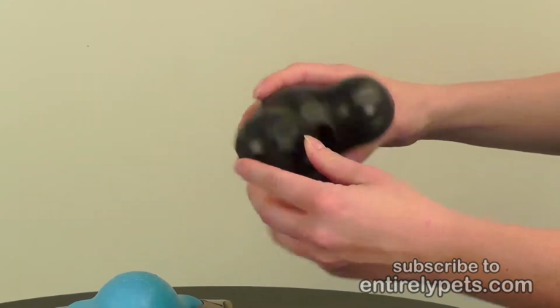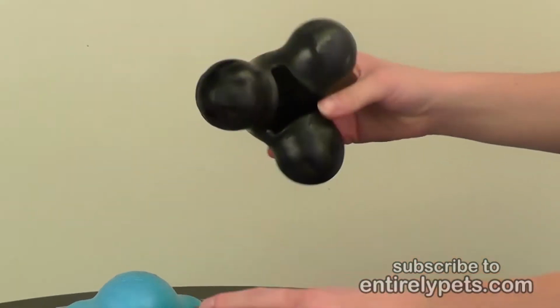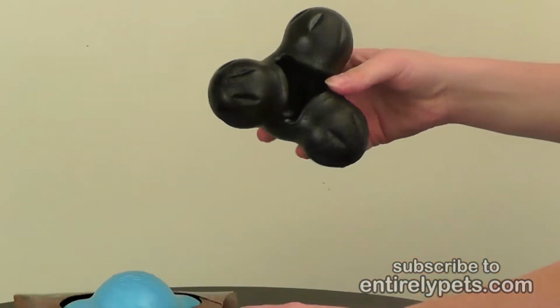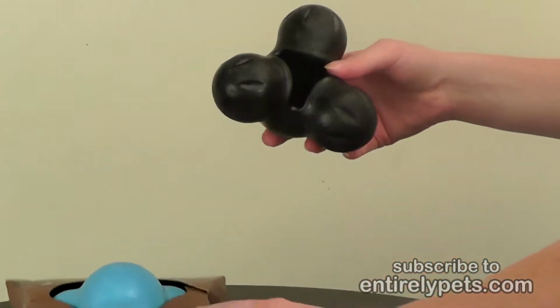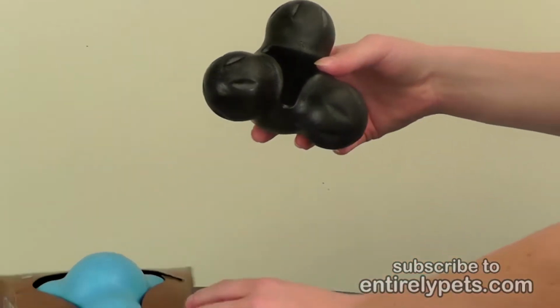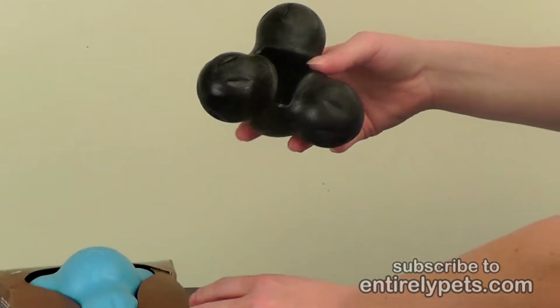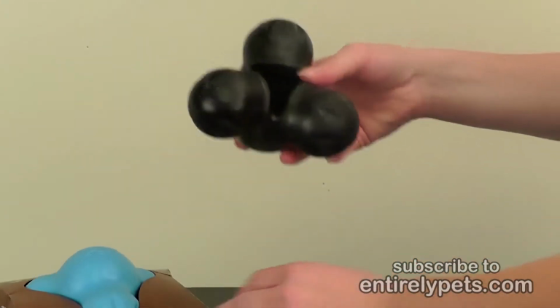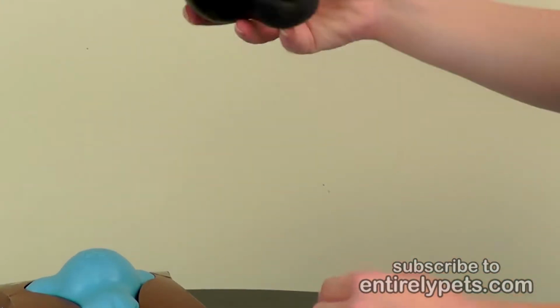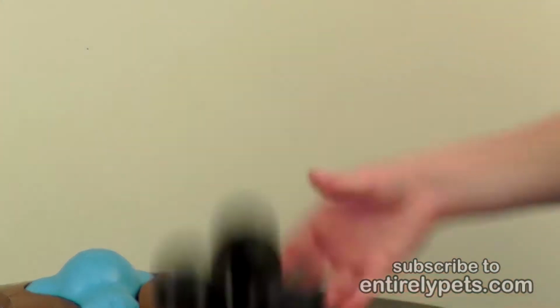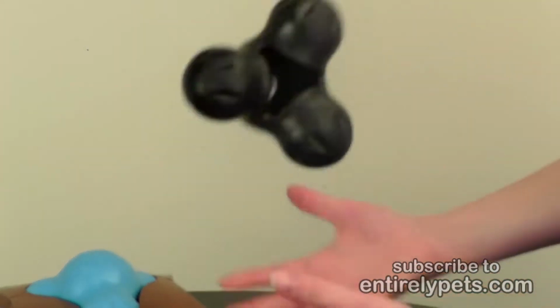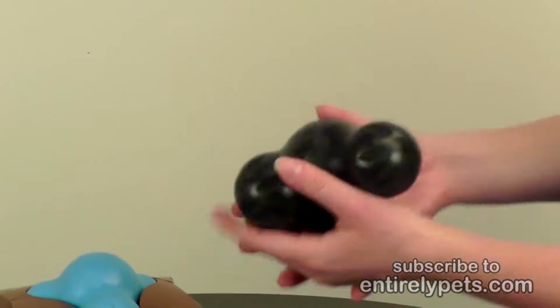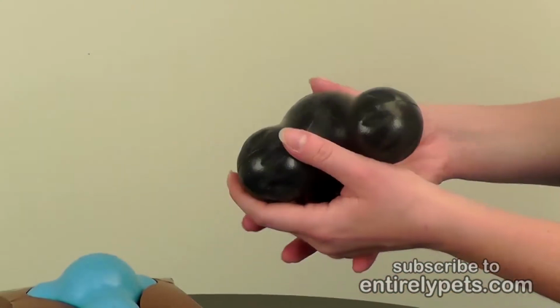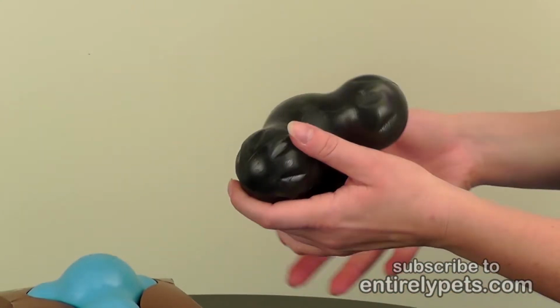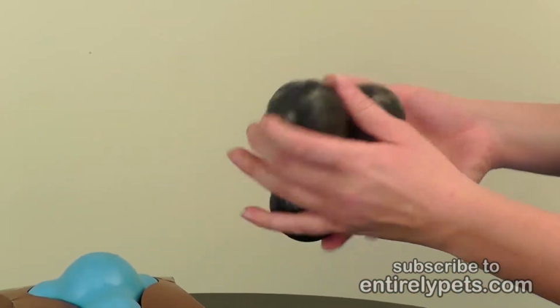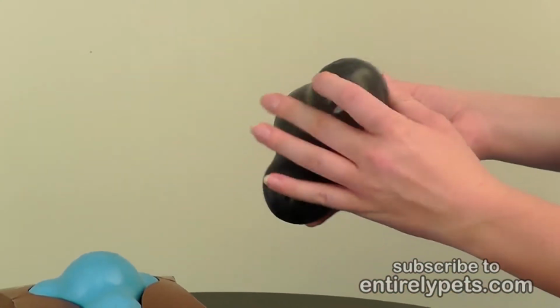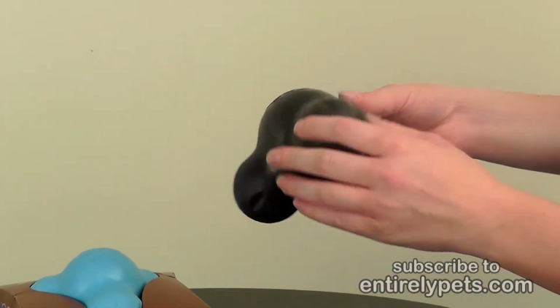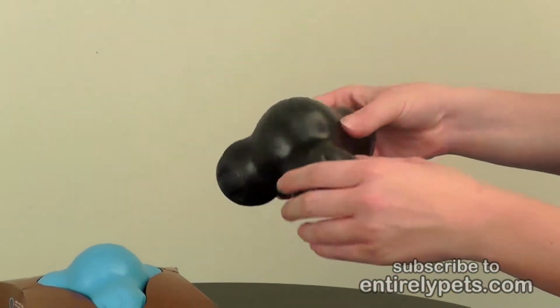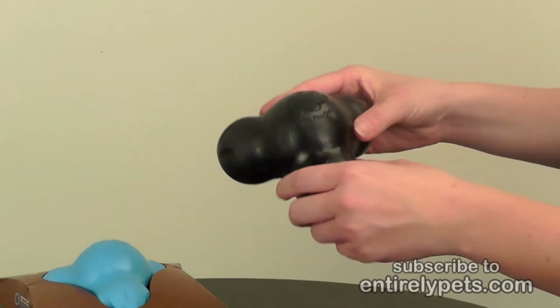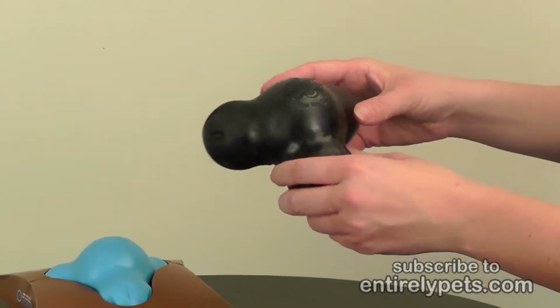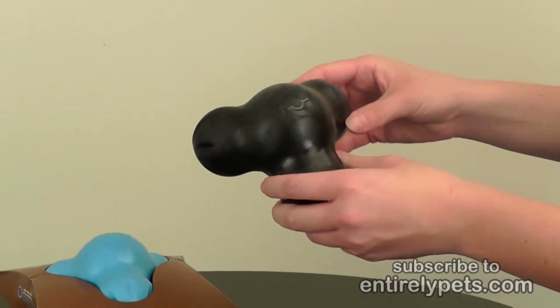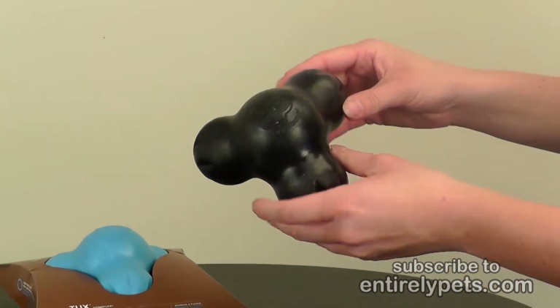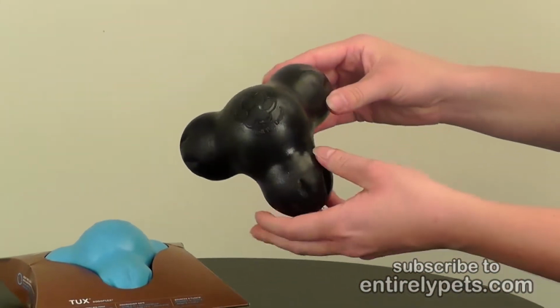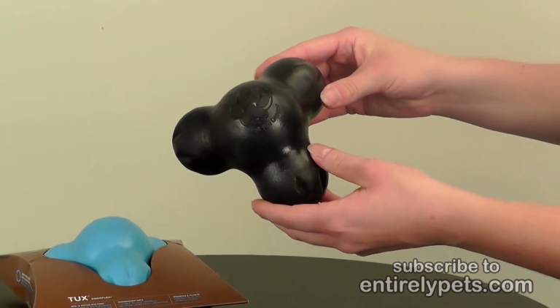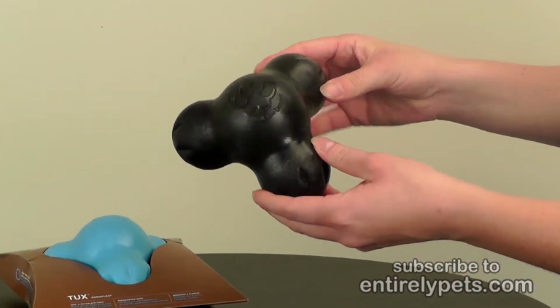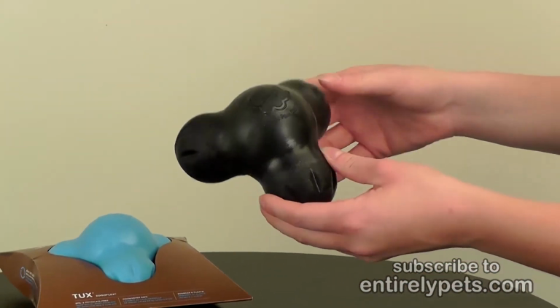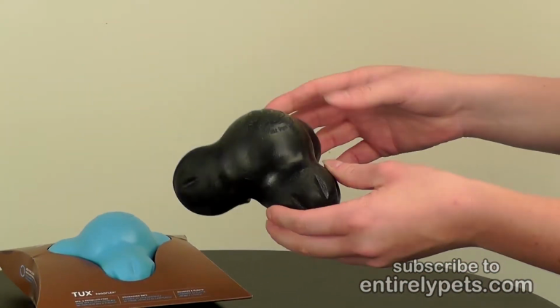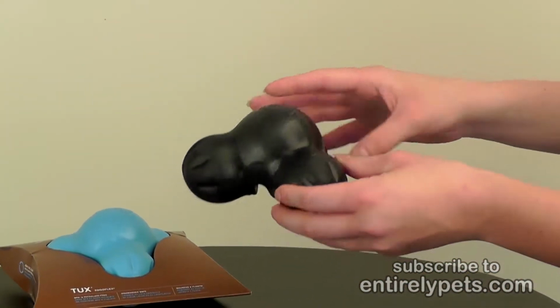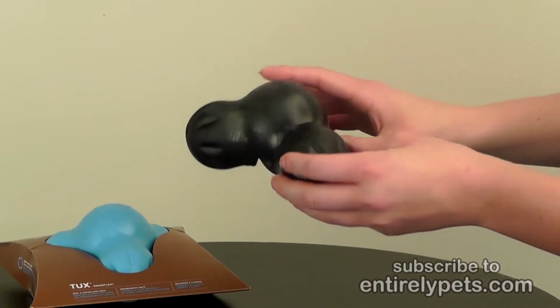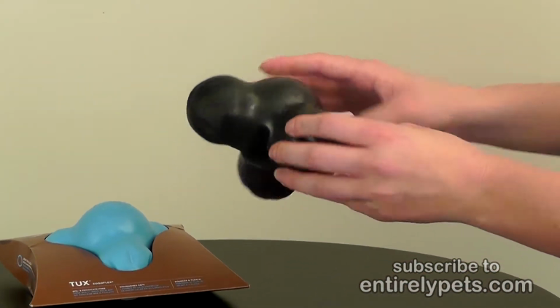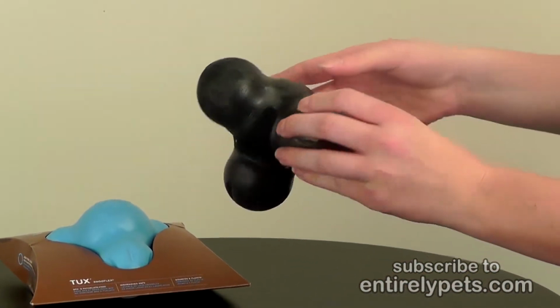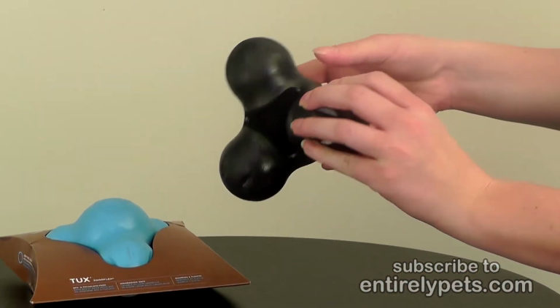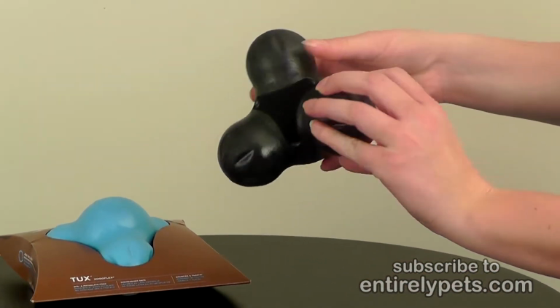It bounces and floats, so it's good for games of fetch and water games.